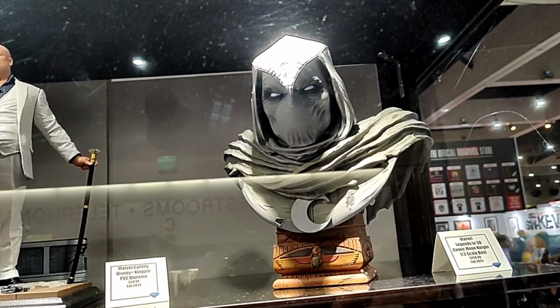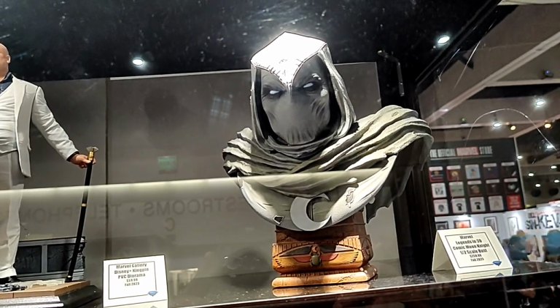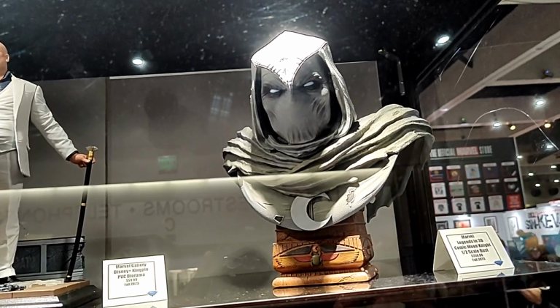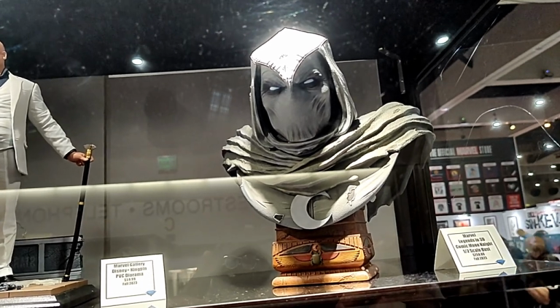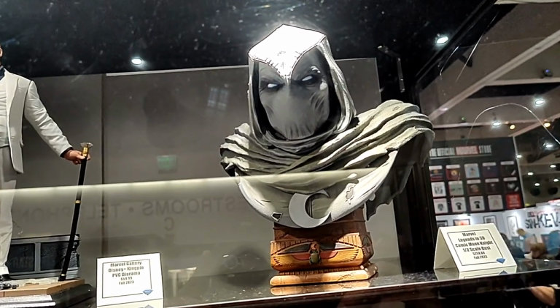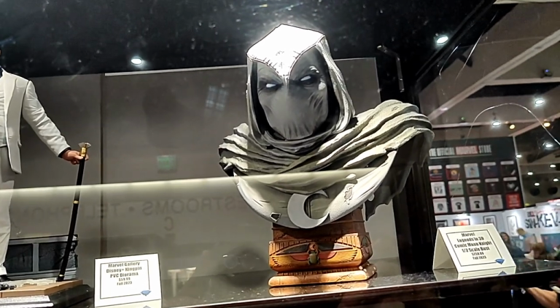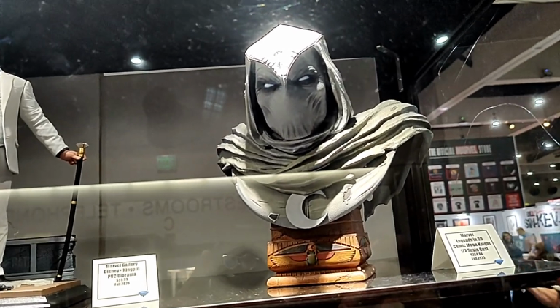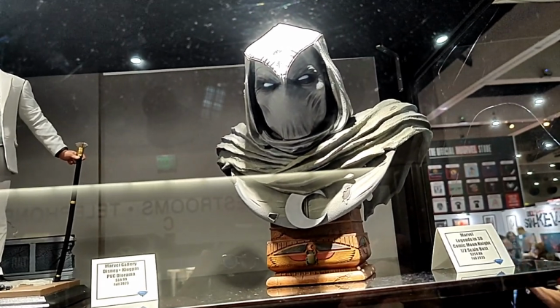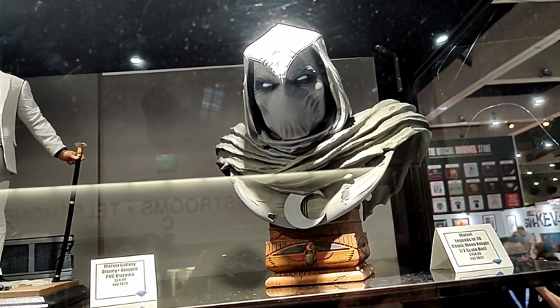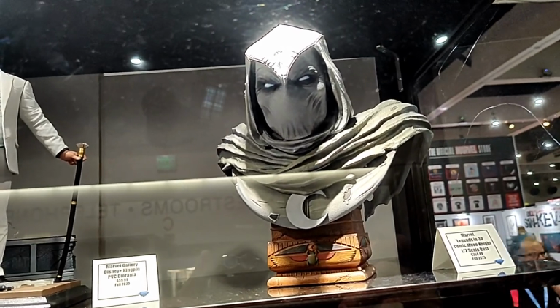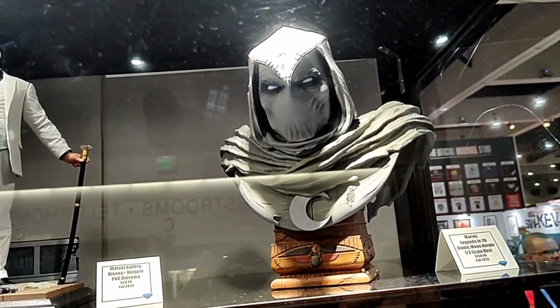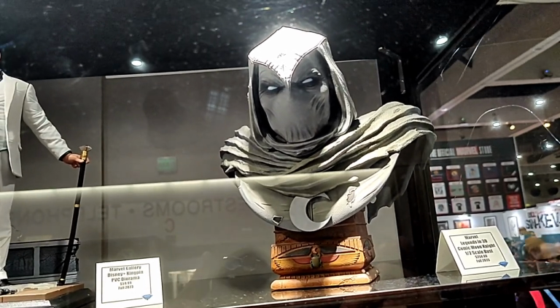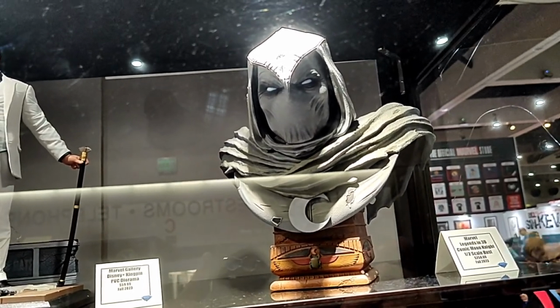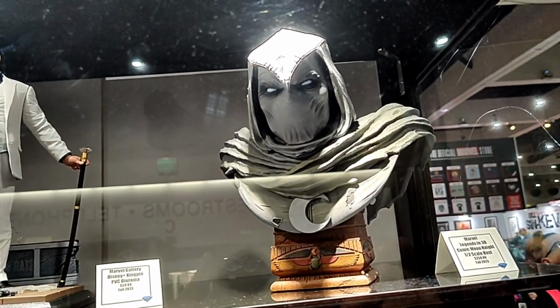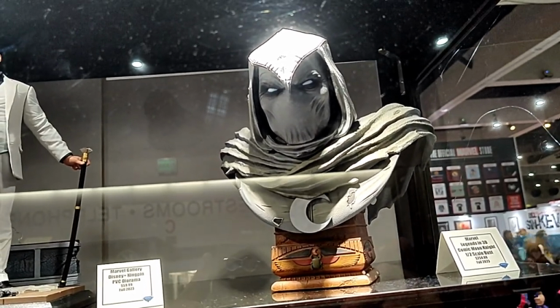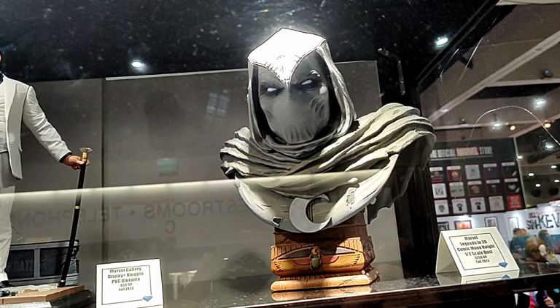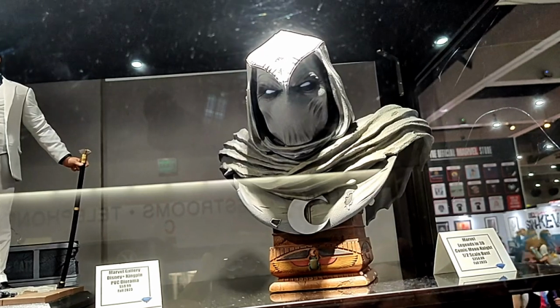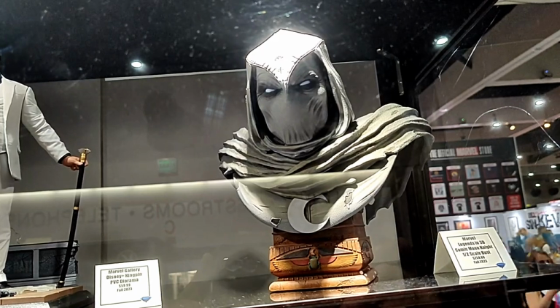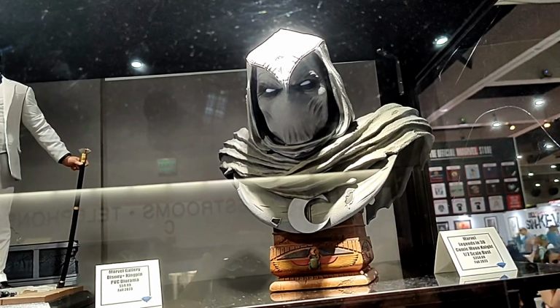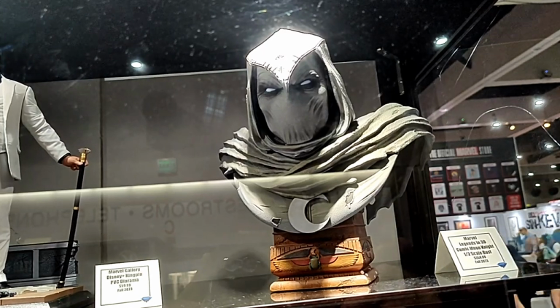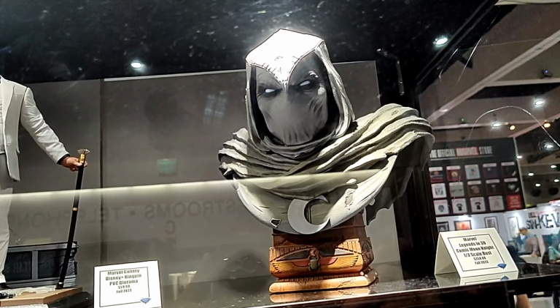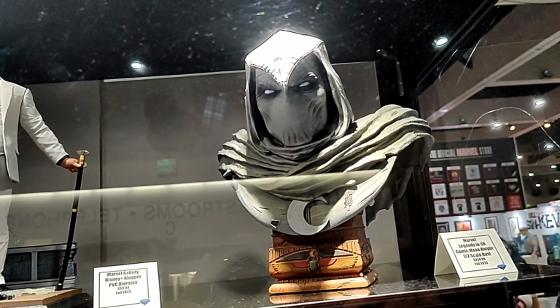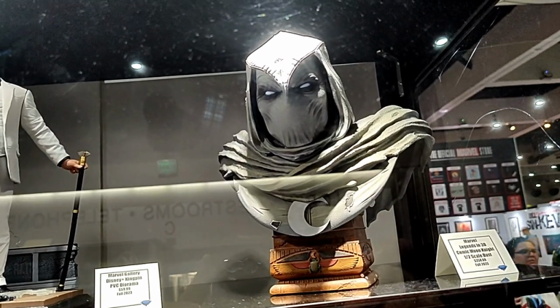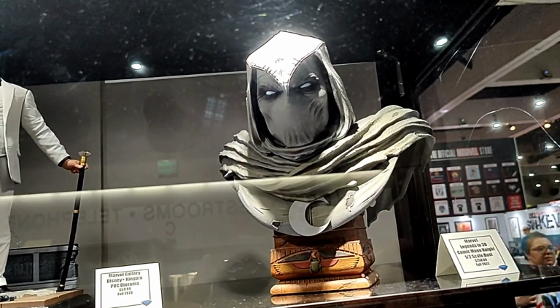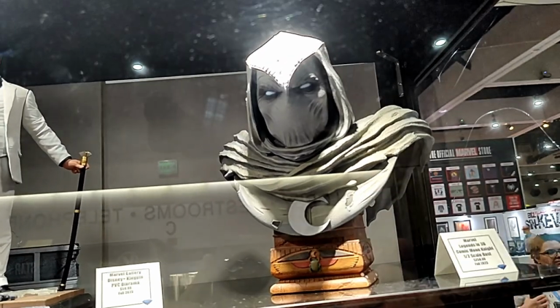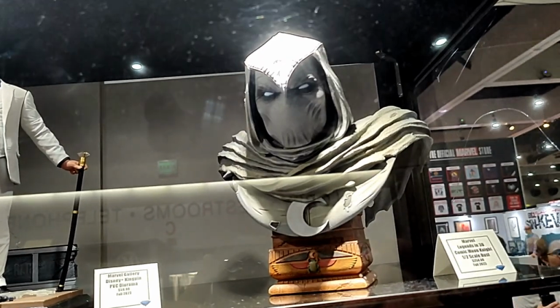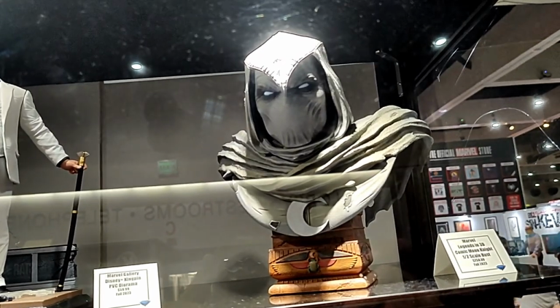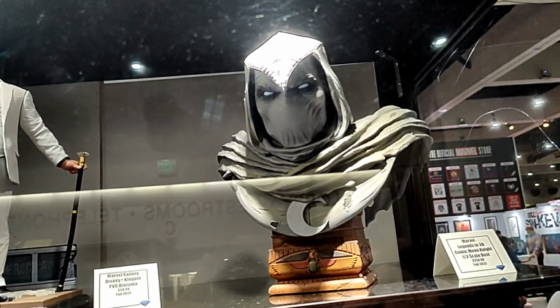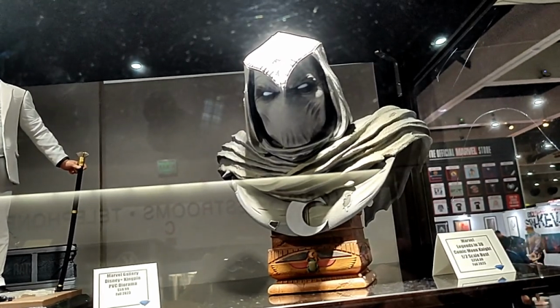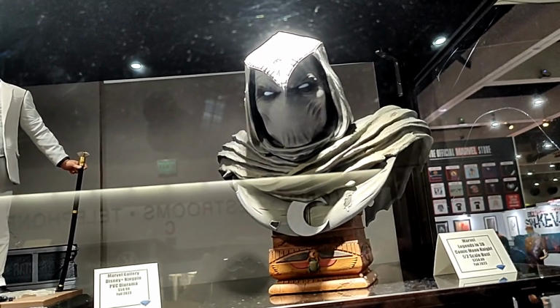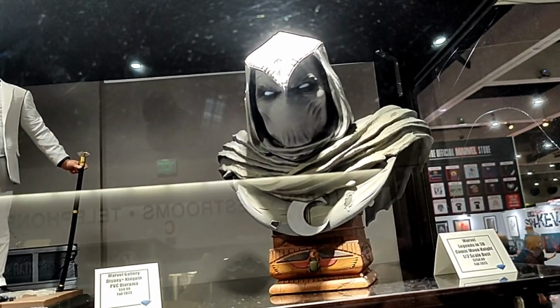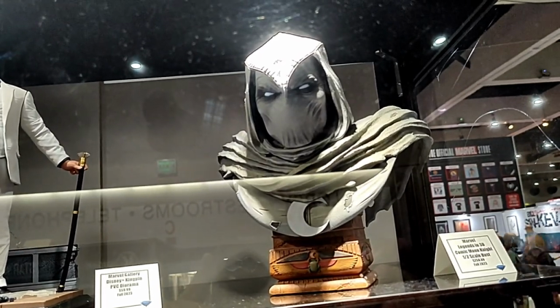Hello, welcome to the Diamond Select Toys and Gentle Giant Limited booth. I'm DST Zach. I'm going to walk you through the new items on display at the booth.